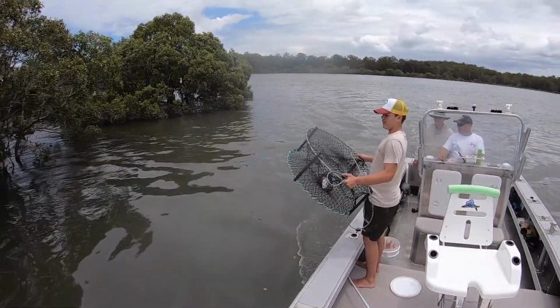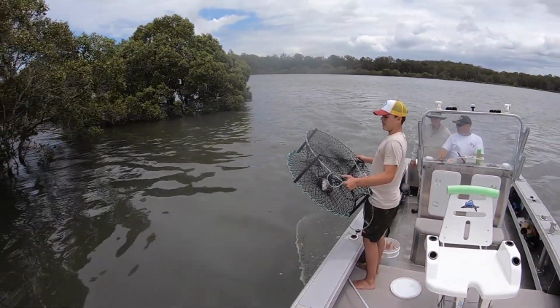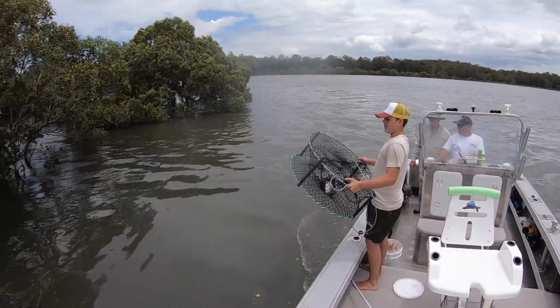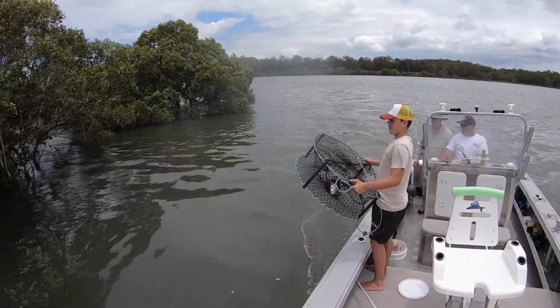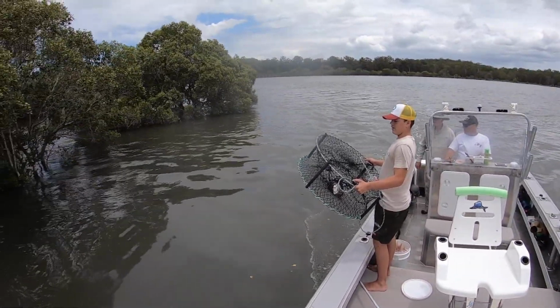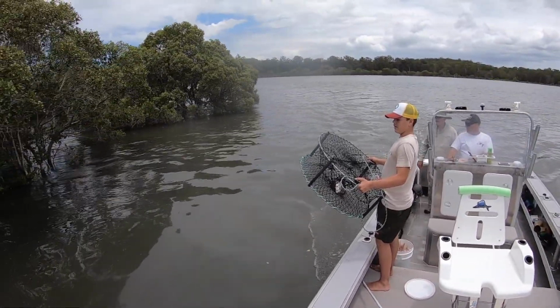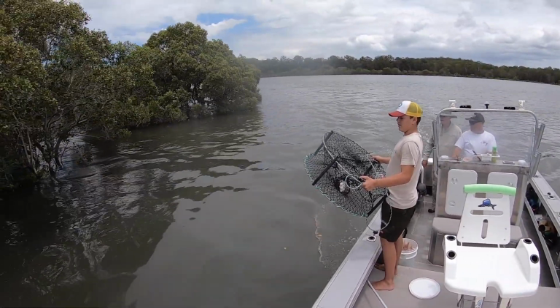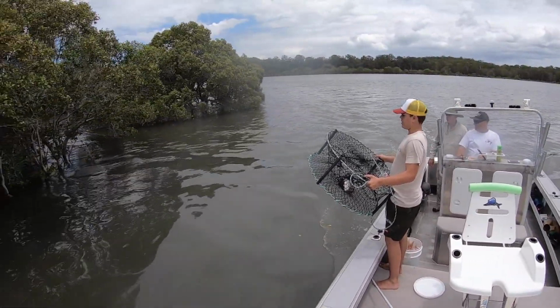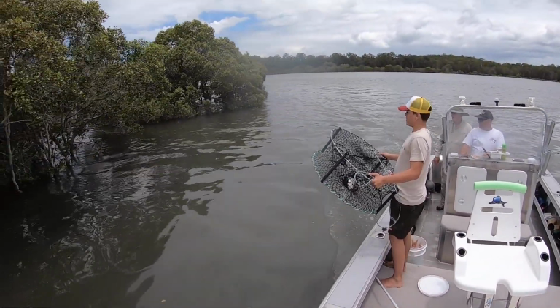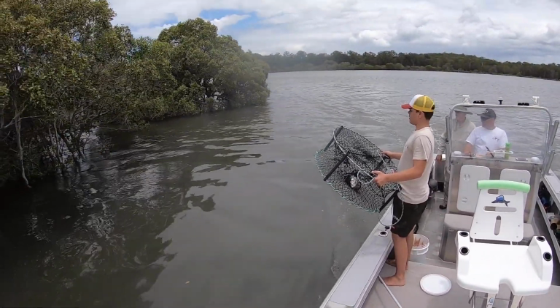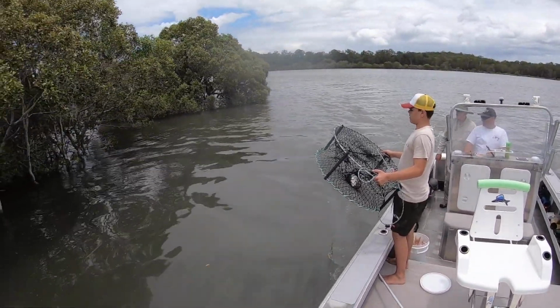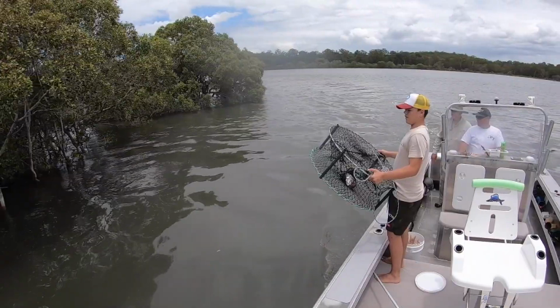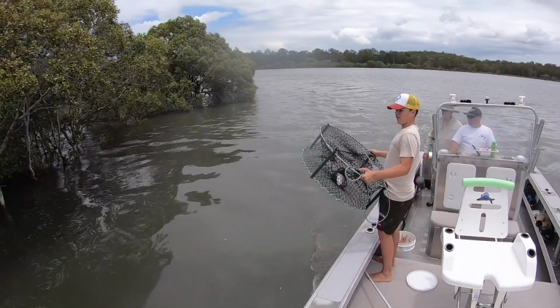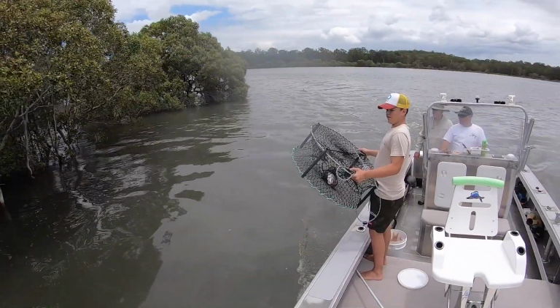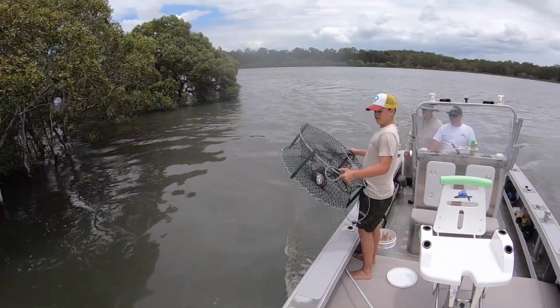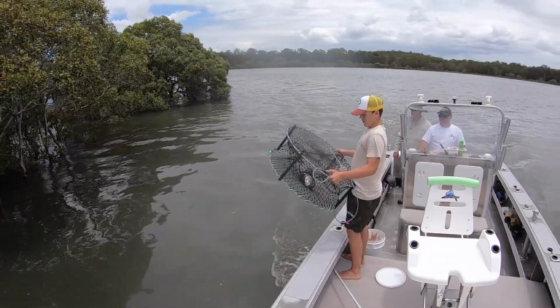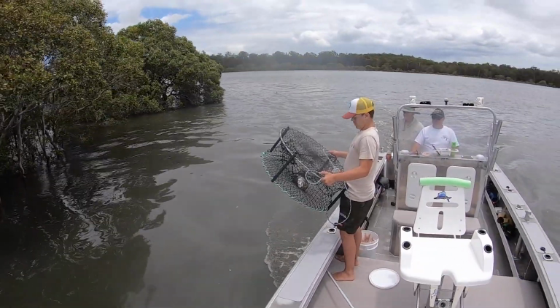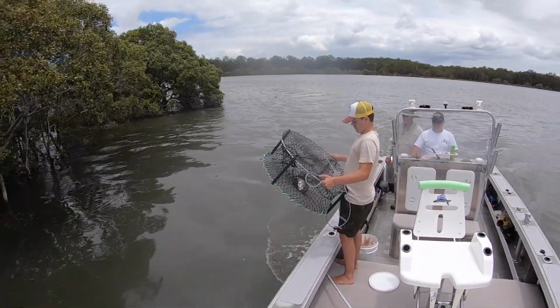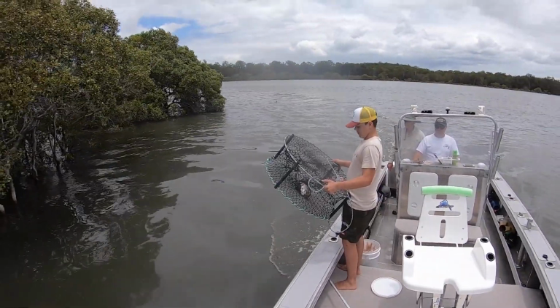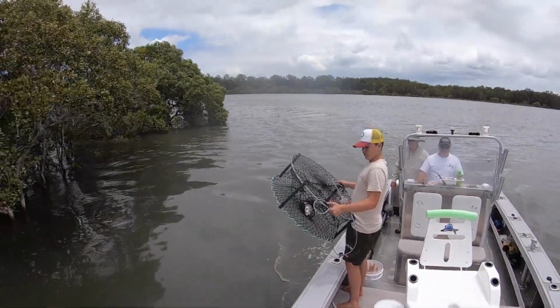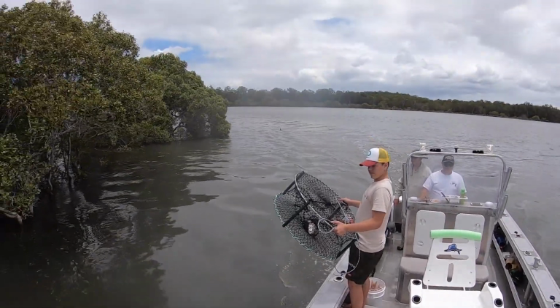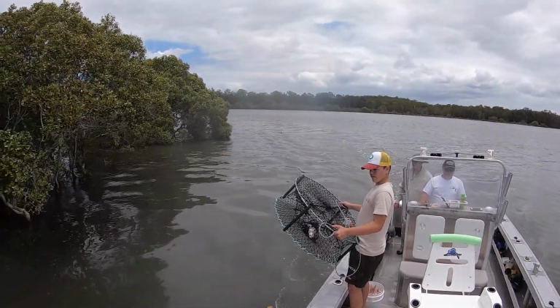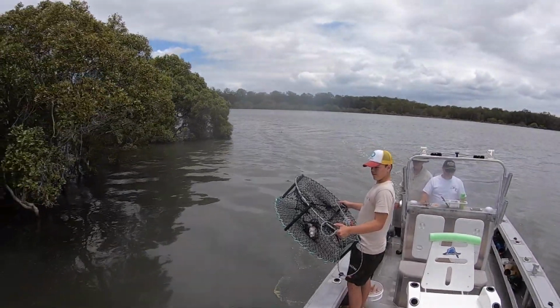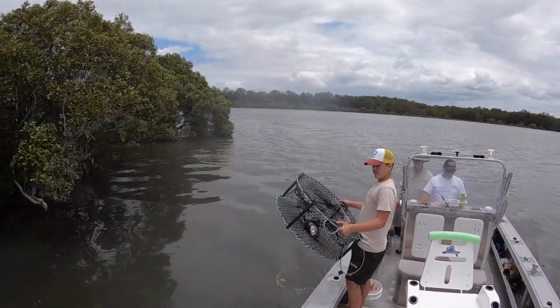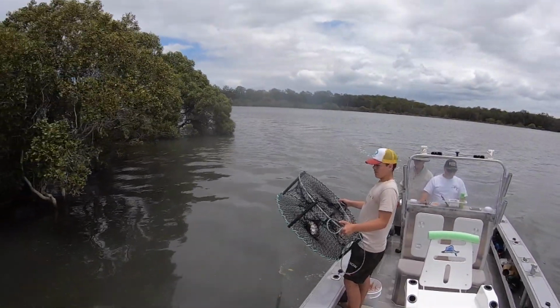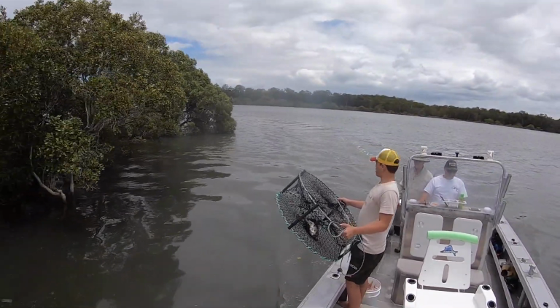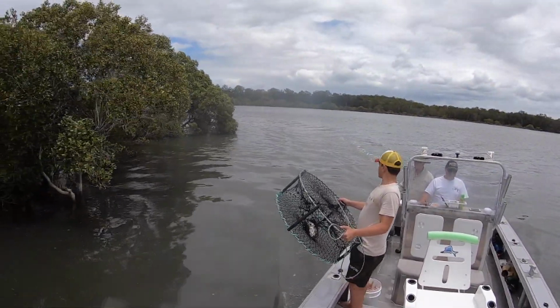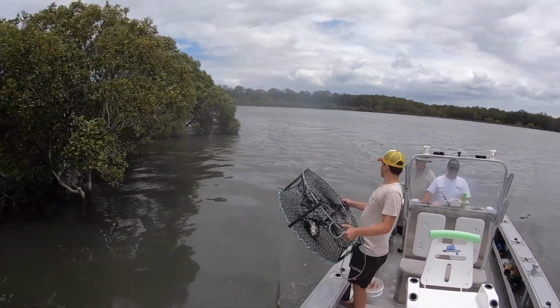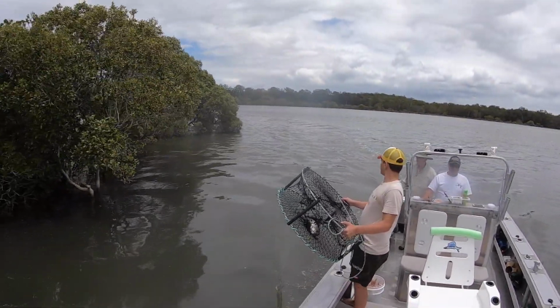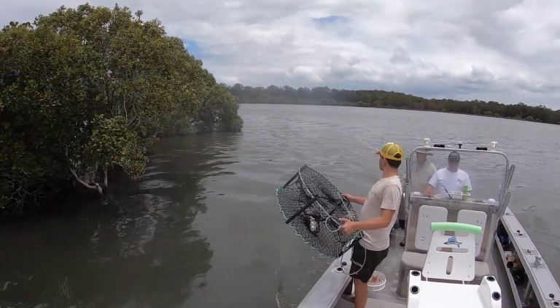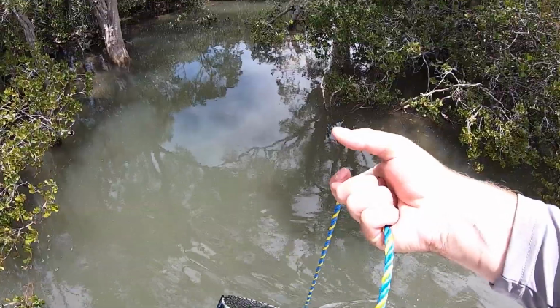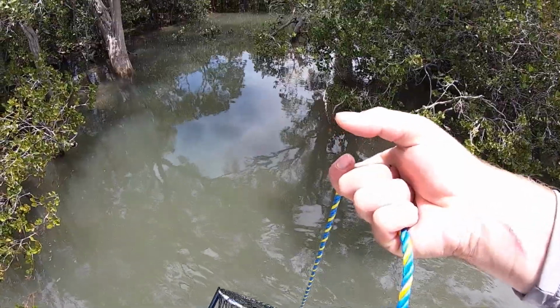We chucked the other pot back in, just rebated it. The dolphins are still hanging out back there.